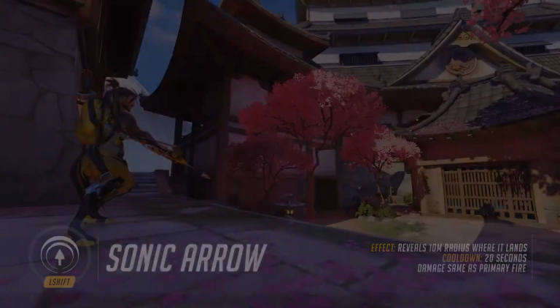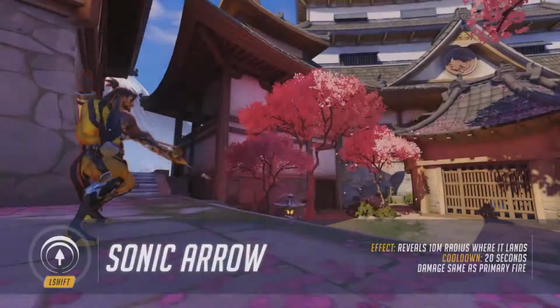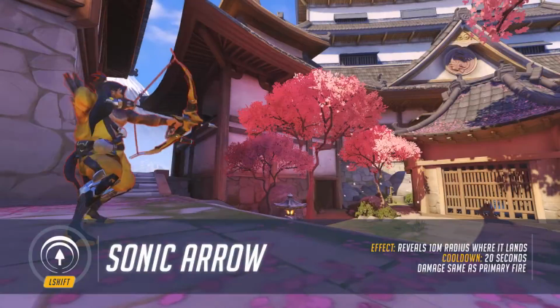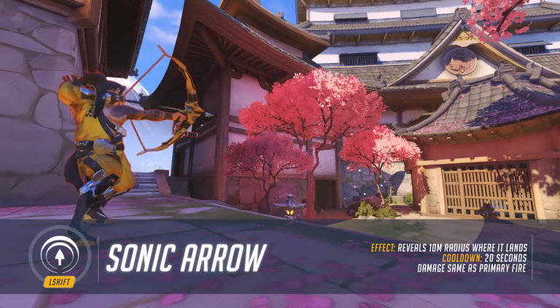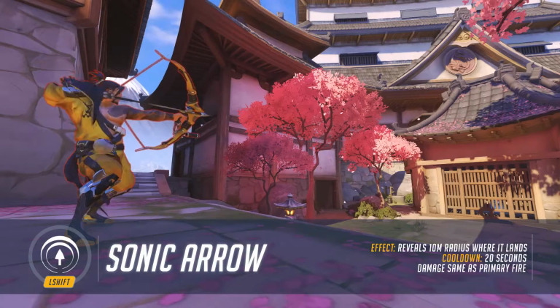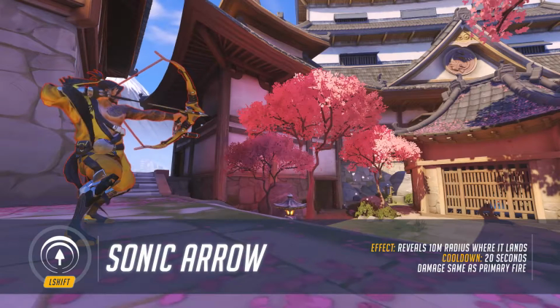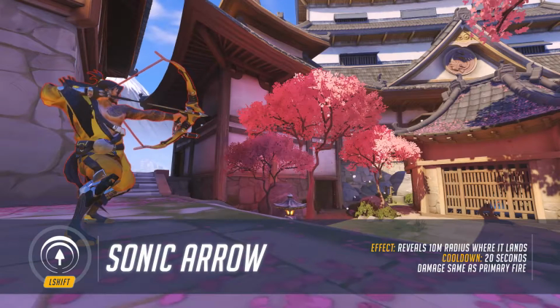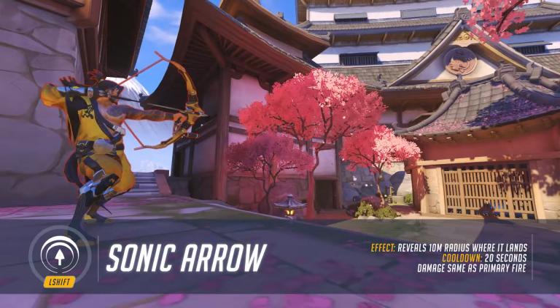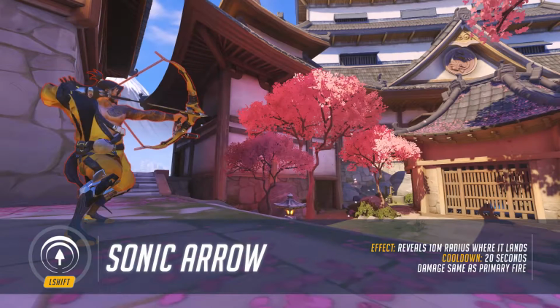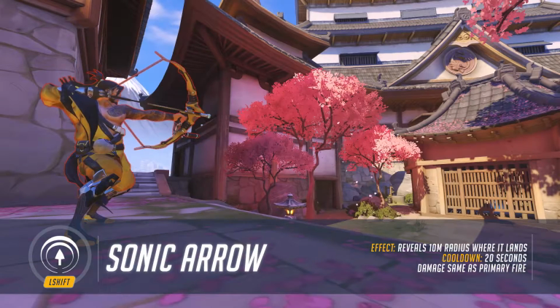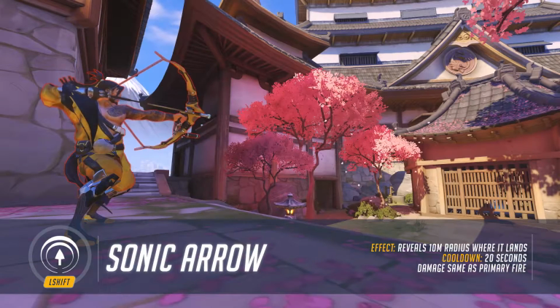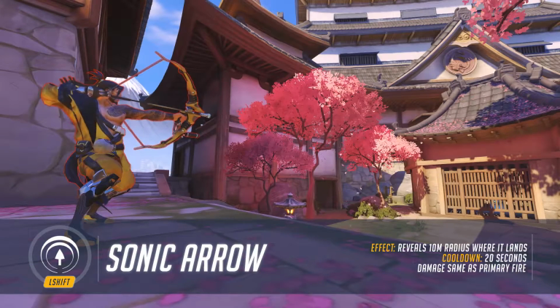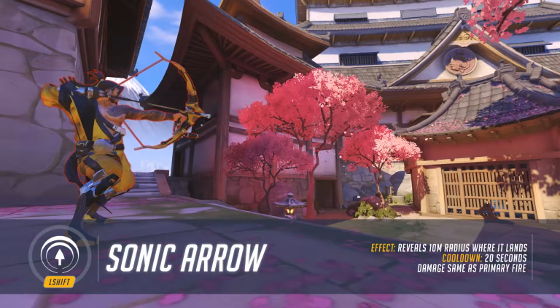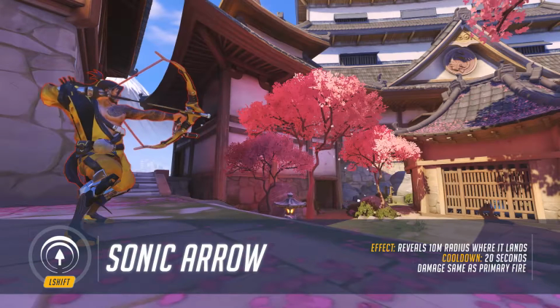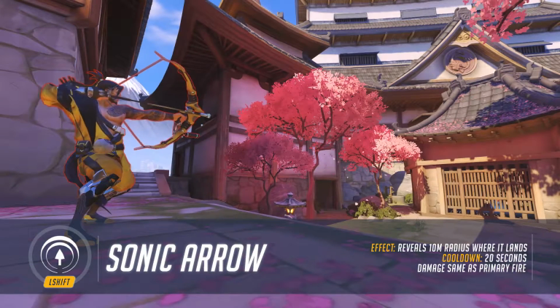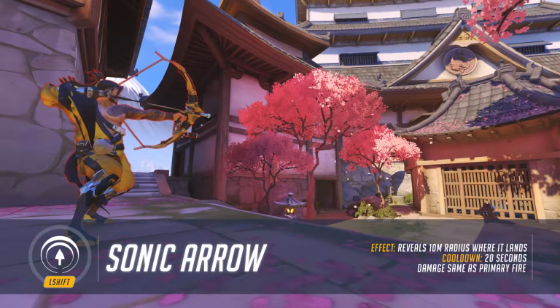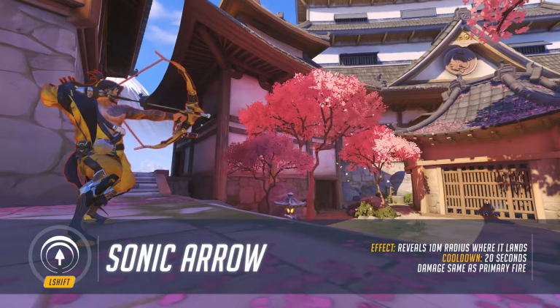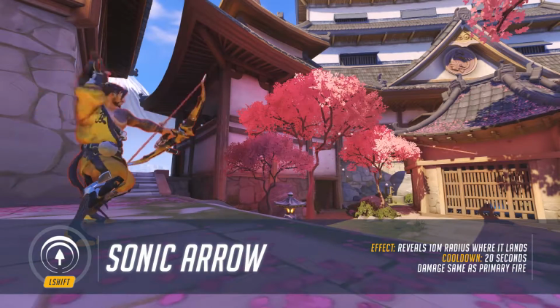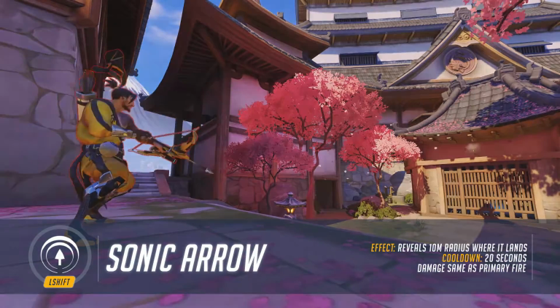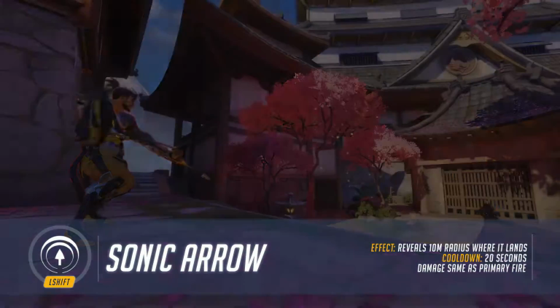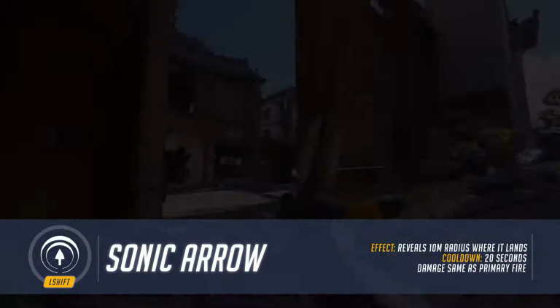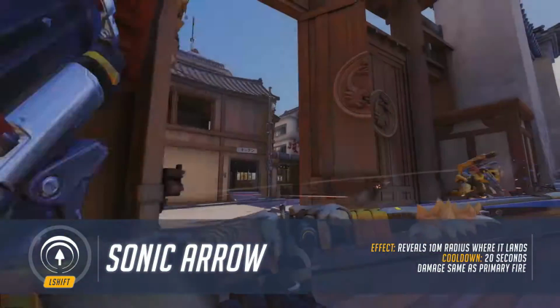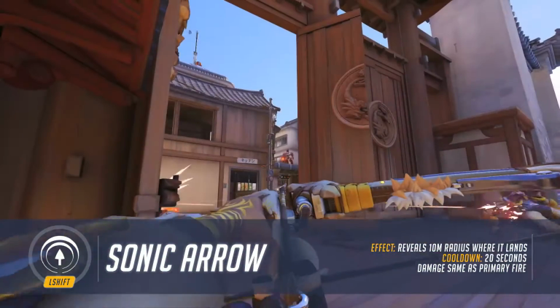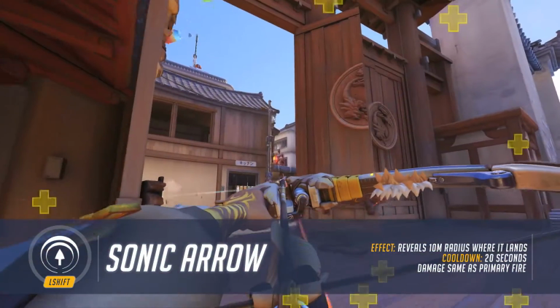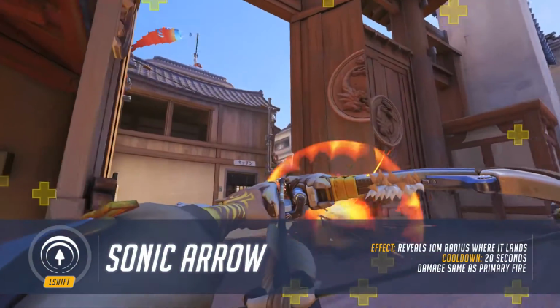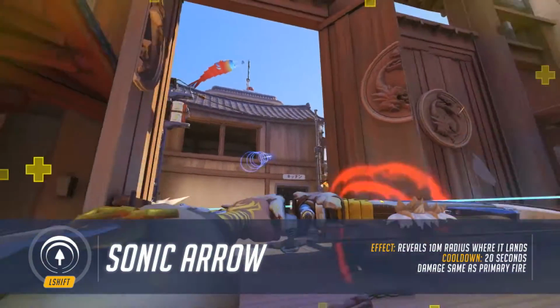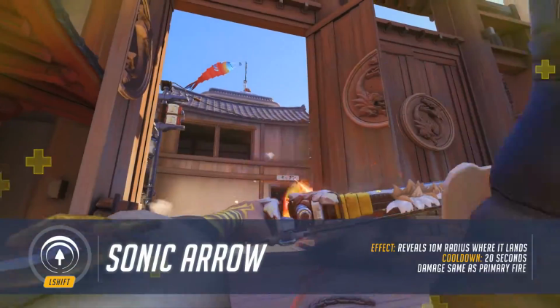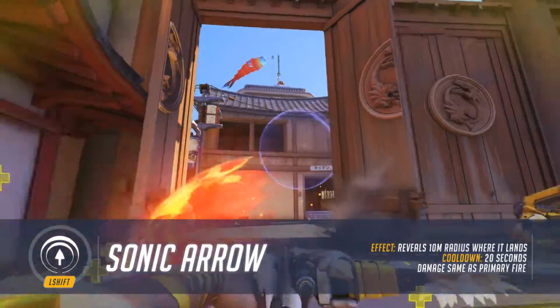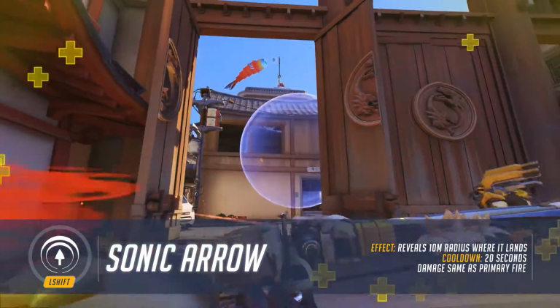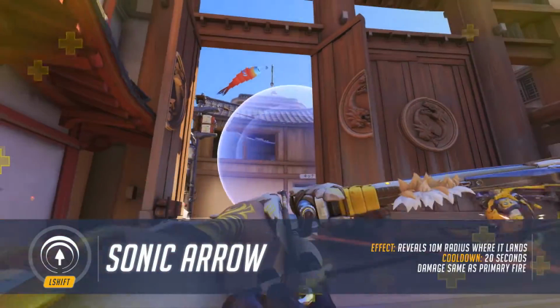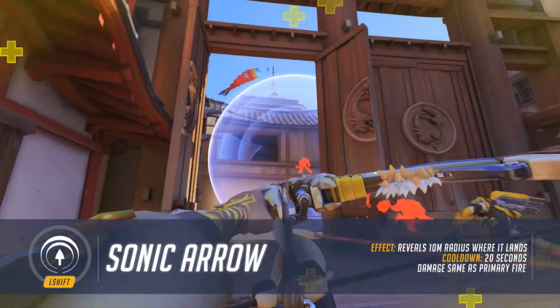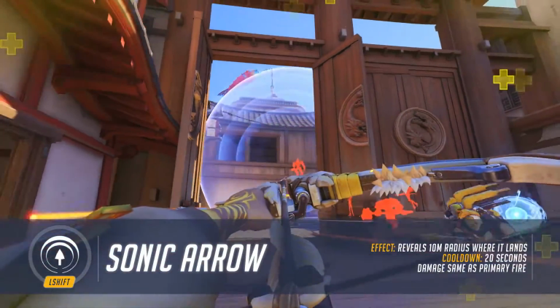His shift ability is Sonic Arrow. Hanzo launches an arrow that contains a sonar tracking device. Any enemy within the detection radius is visibly marked, making them easier for you and your team to hunt down.